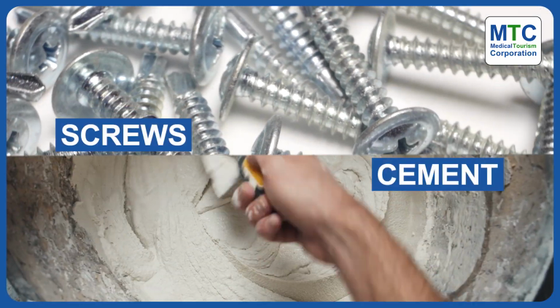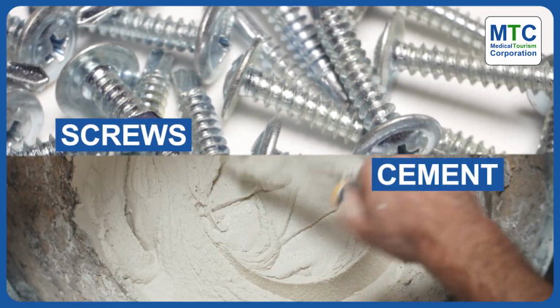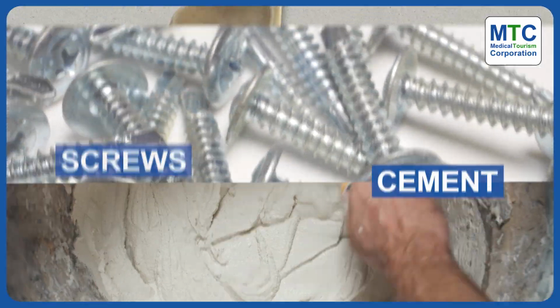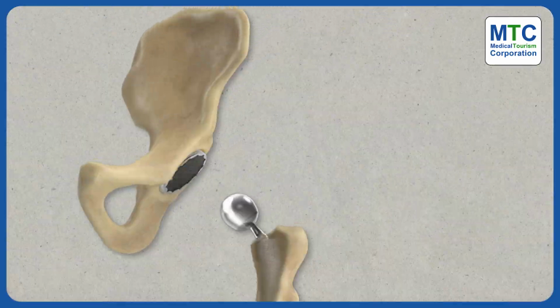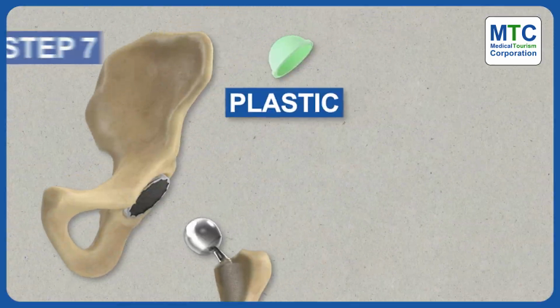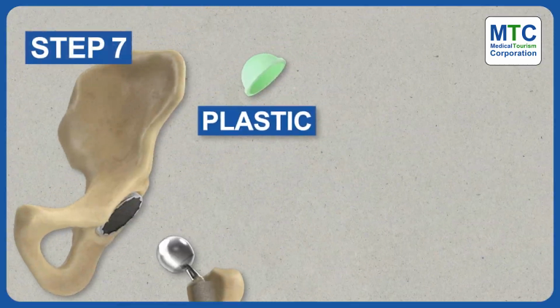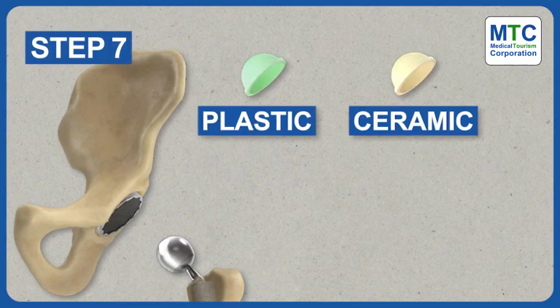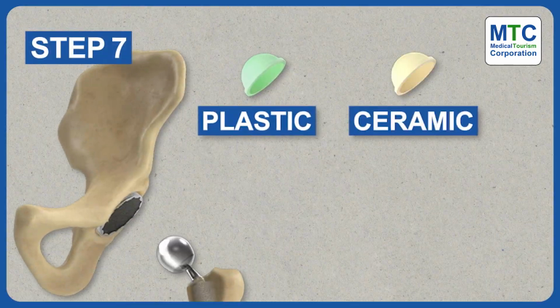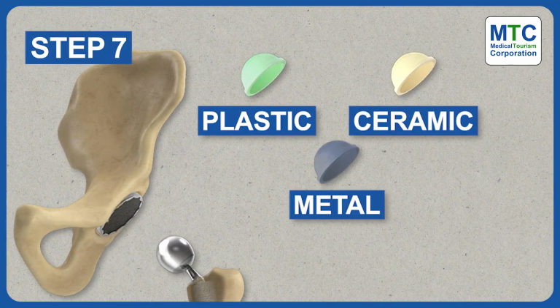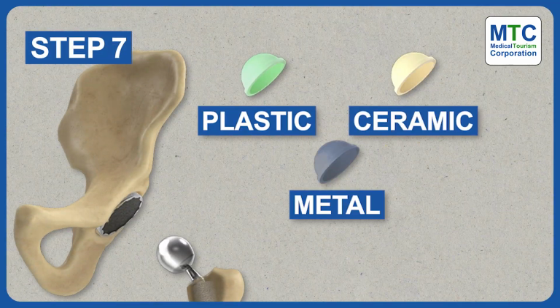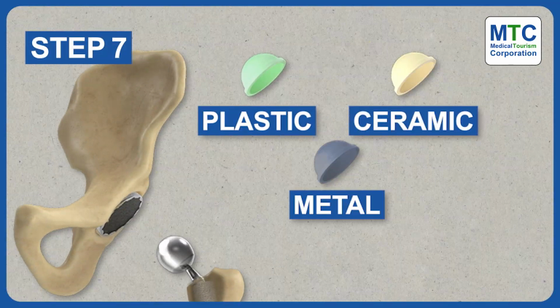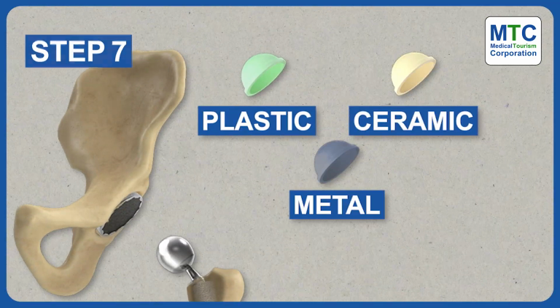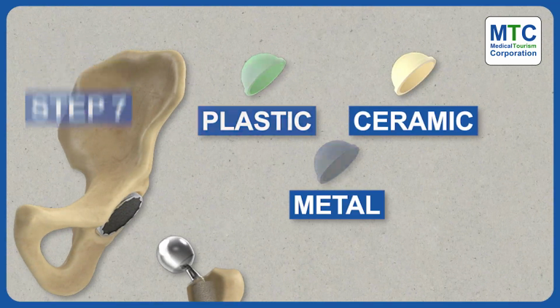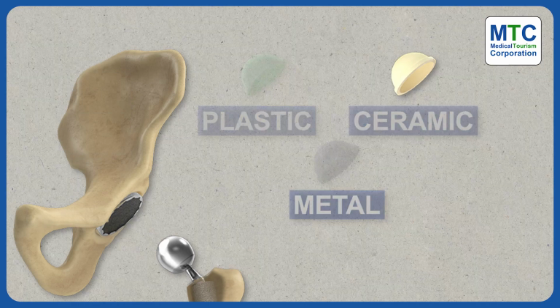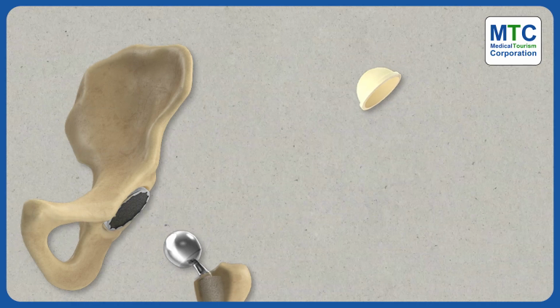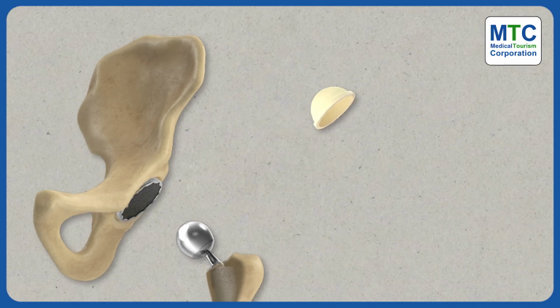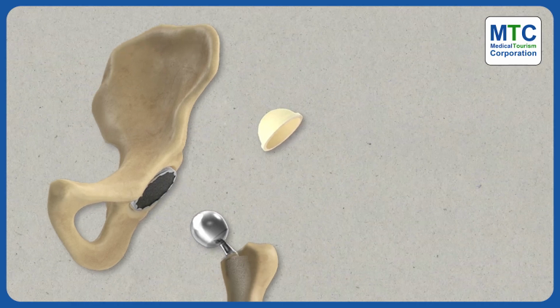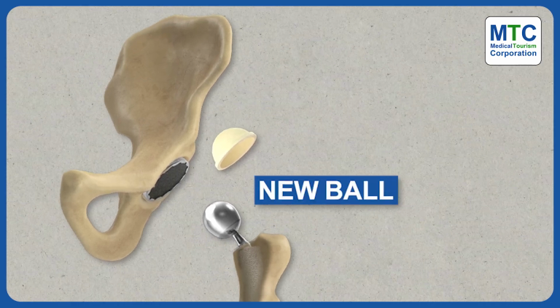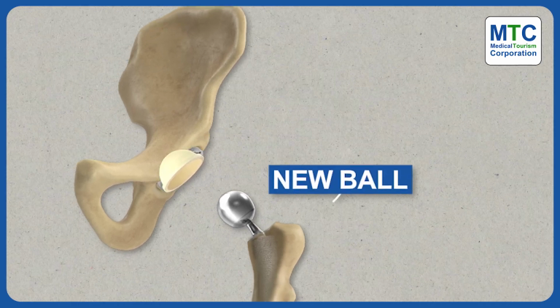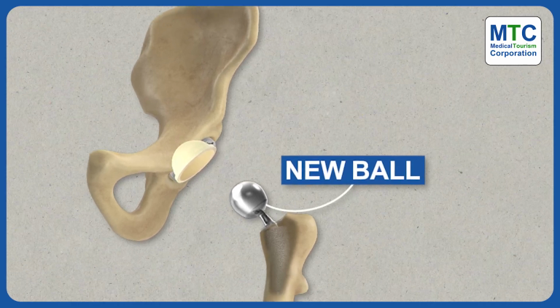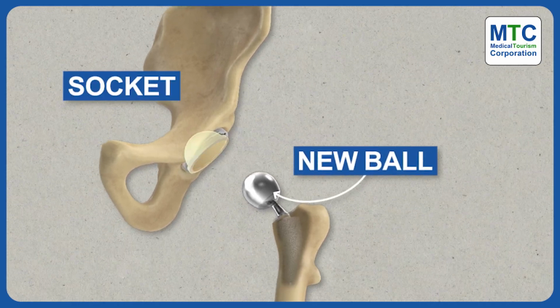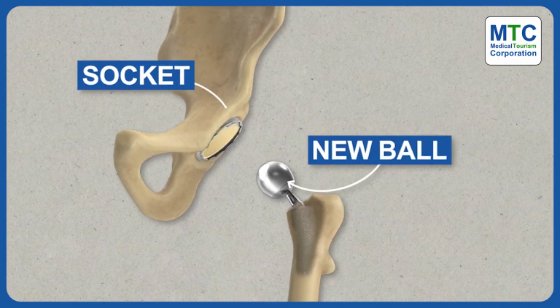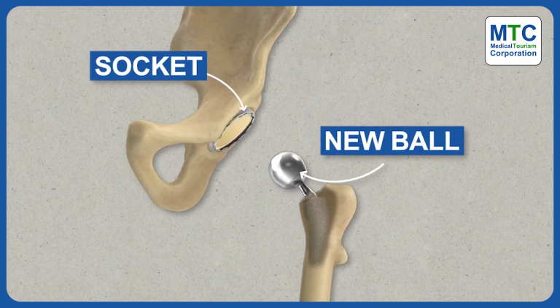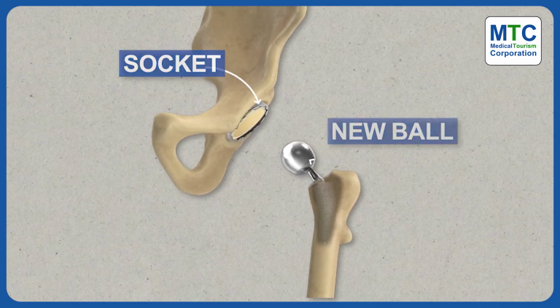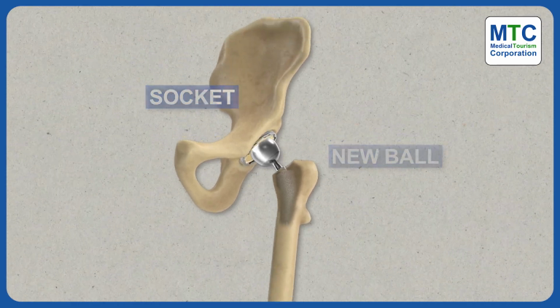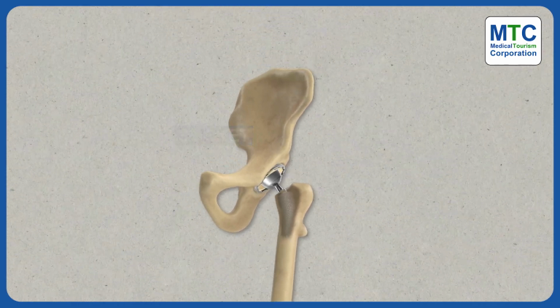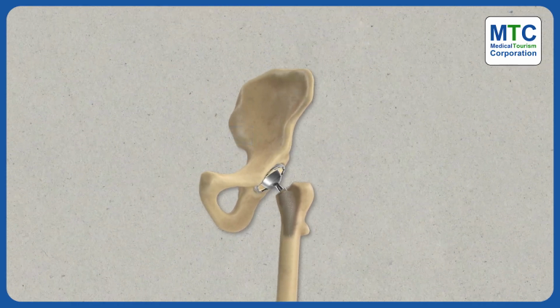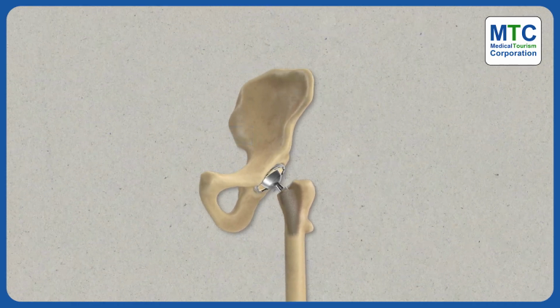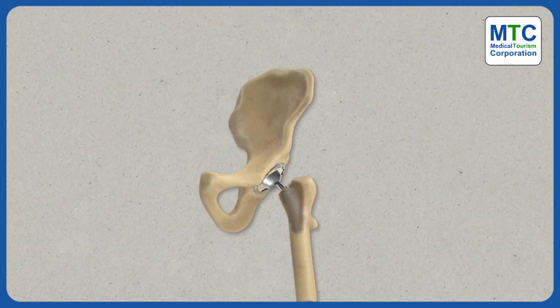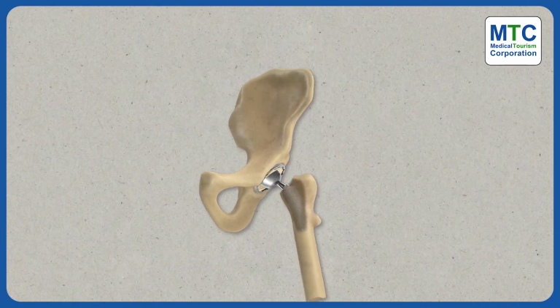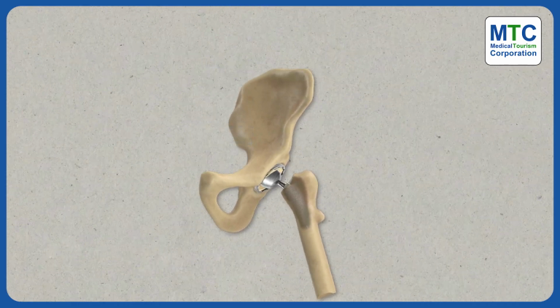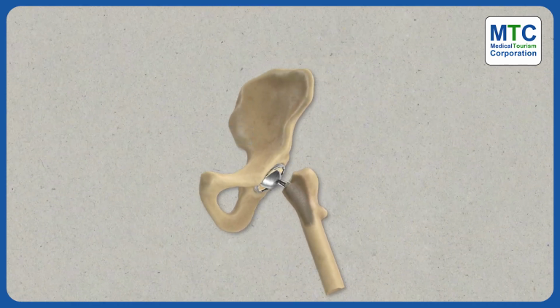Lastly, a plastic, ceramic or metal spacer is put between the new ball and socket to create a smooth surface for movement.